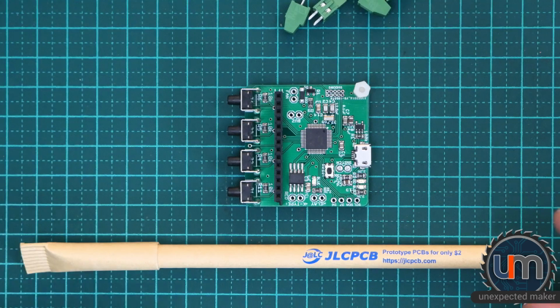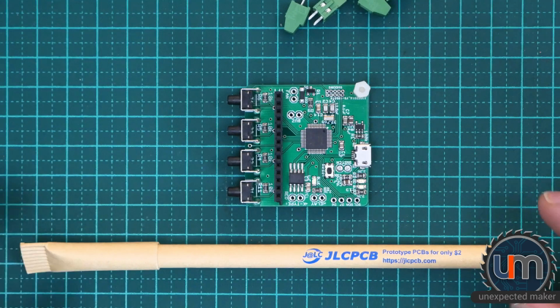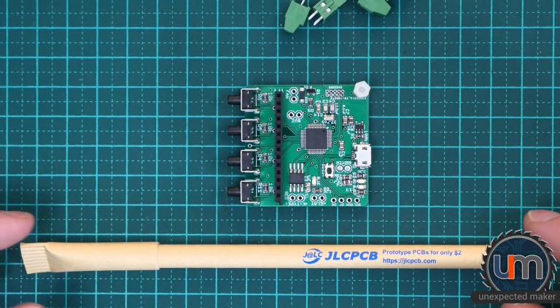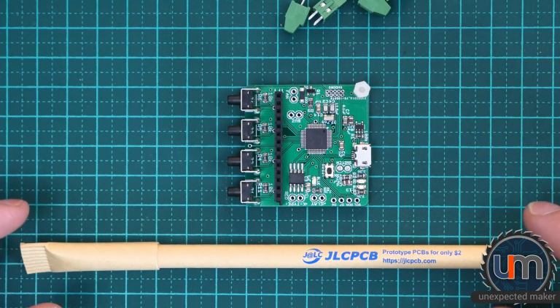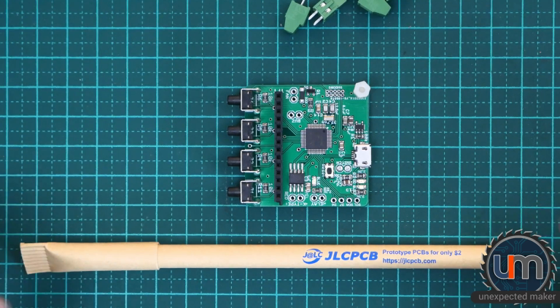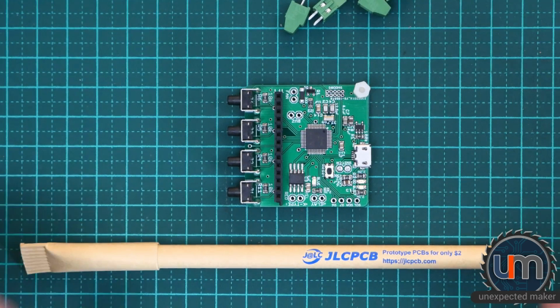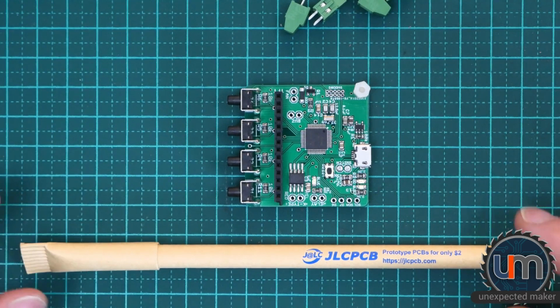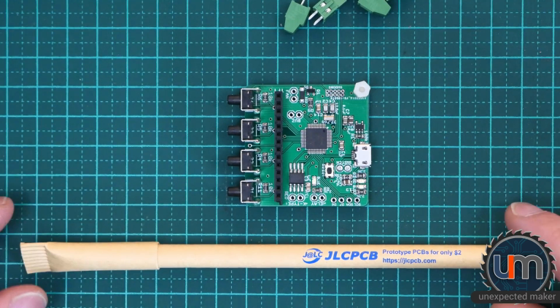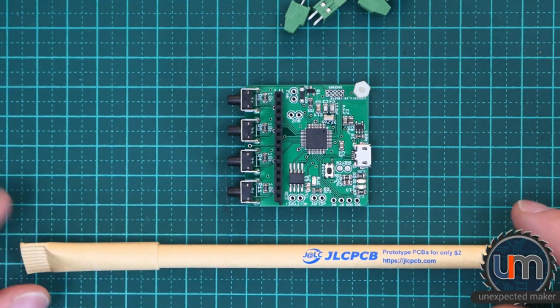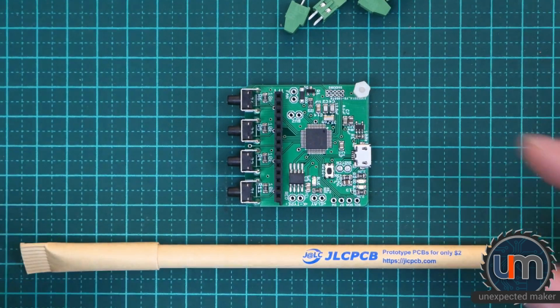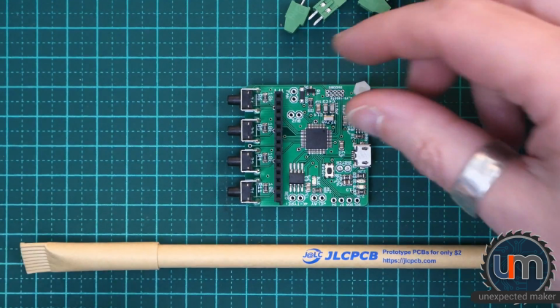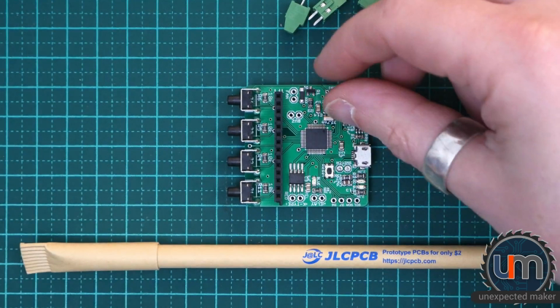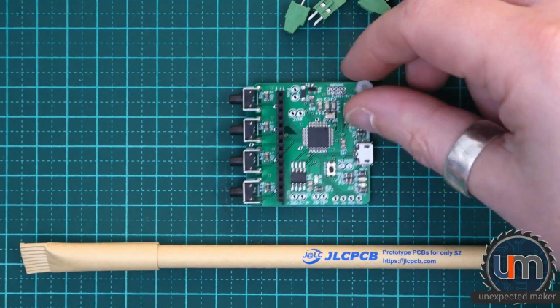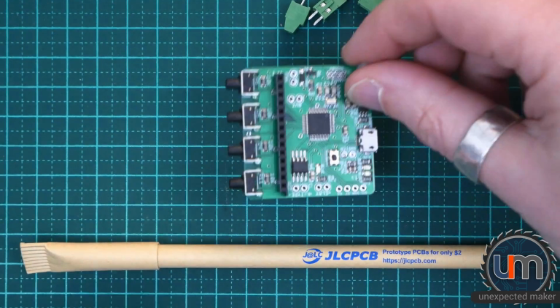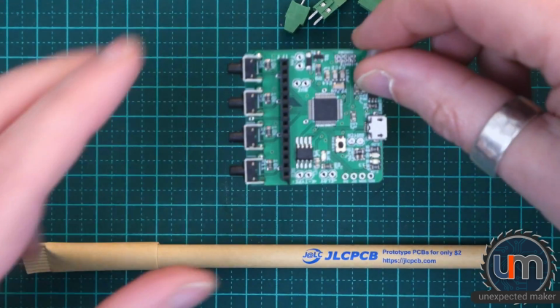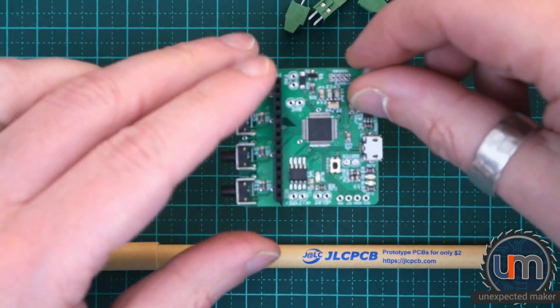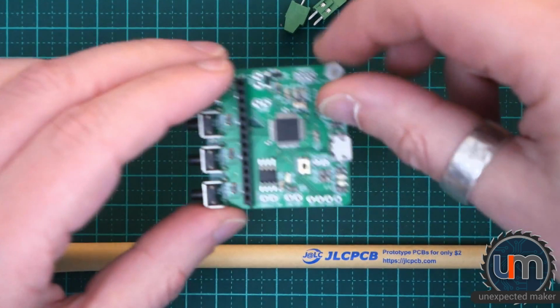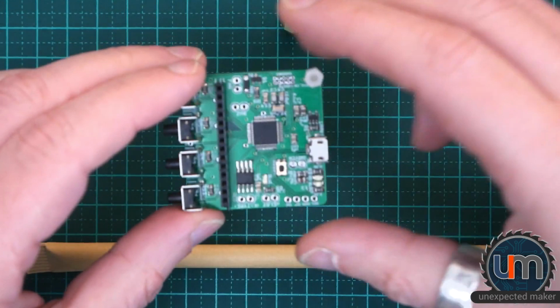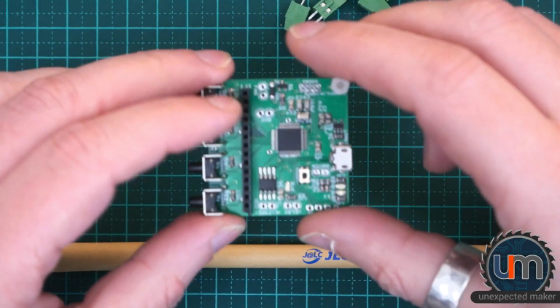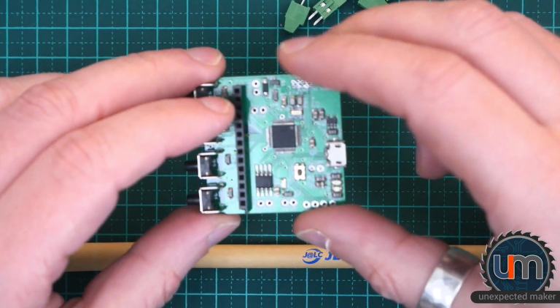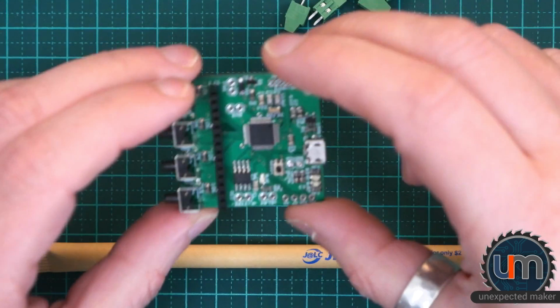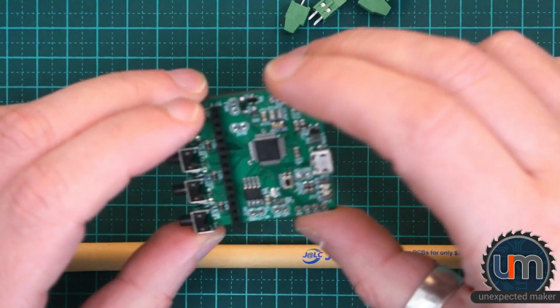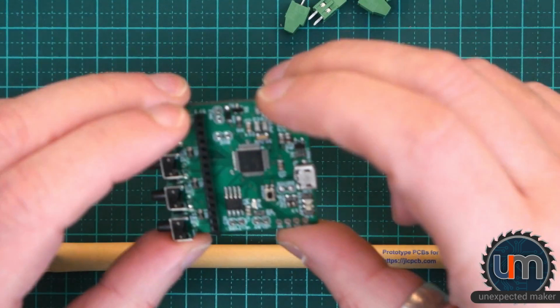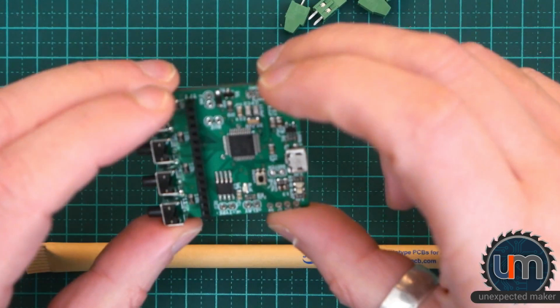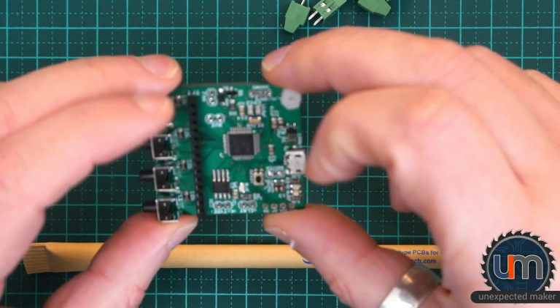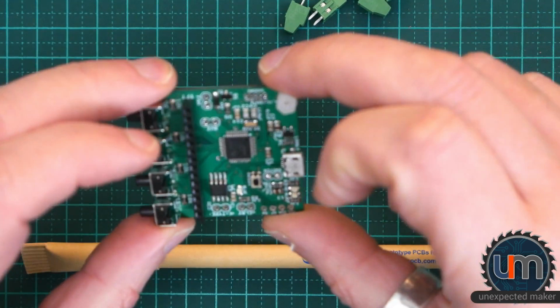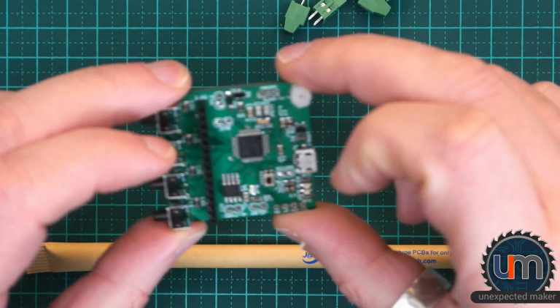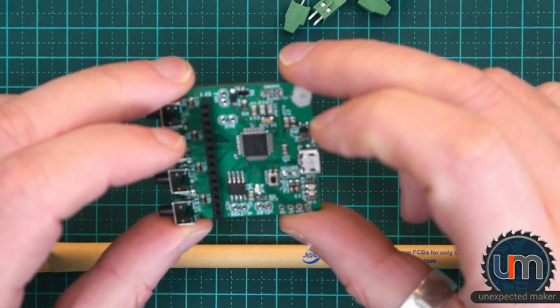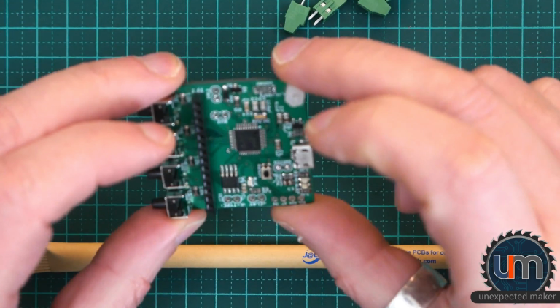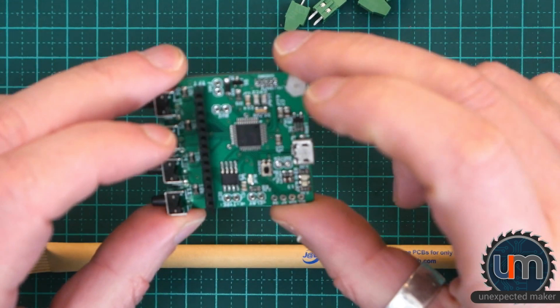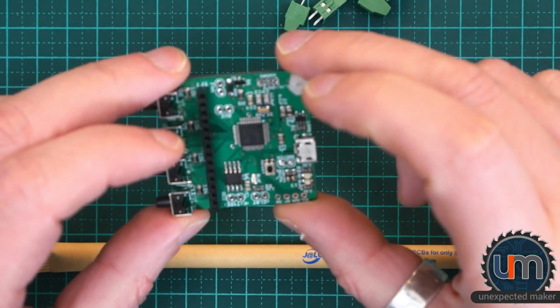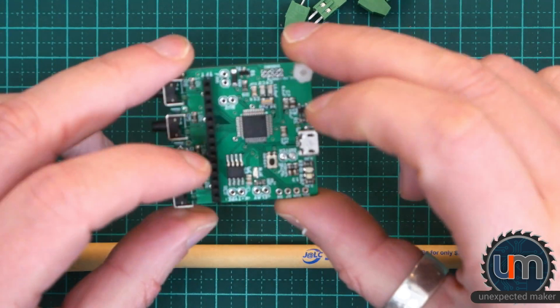Hey everyone, putting together my Reflow Master board. I'm calling it my prototype board.